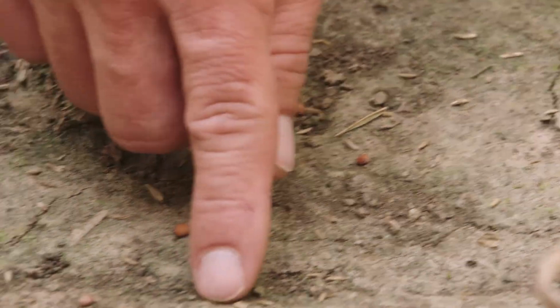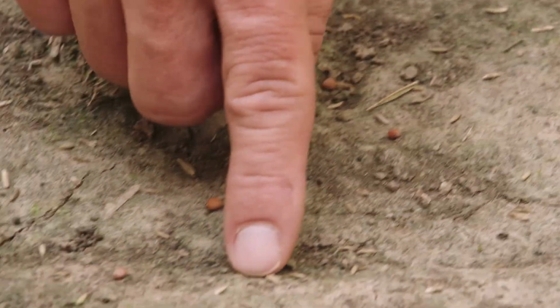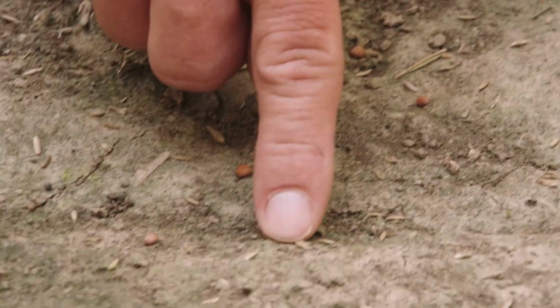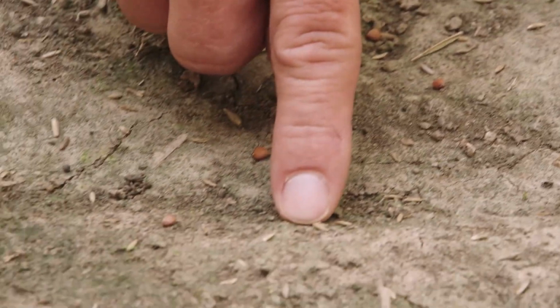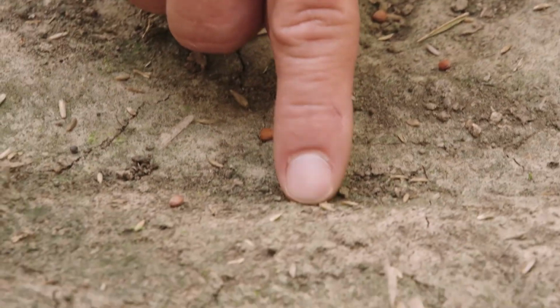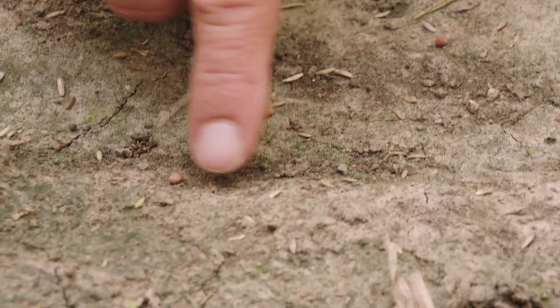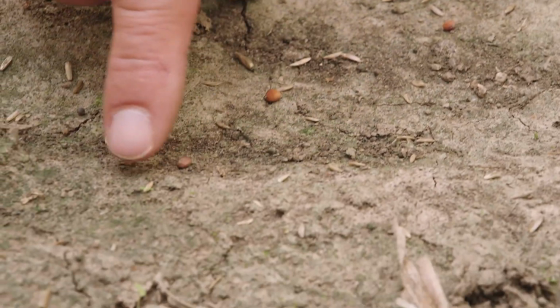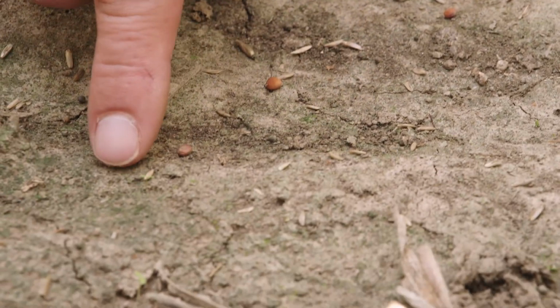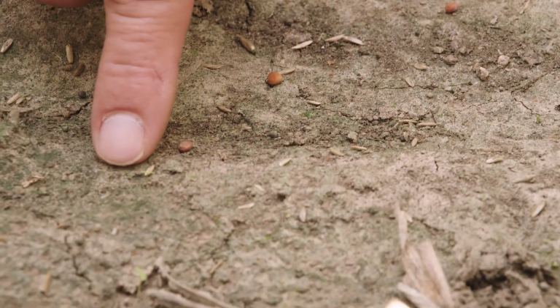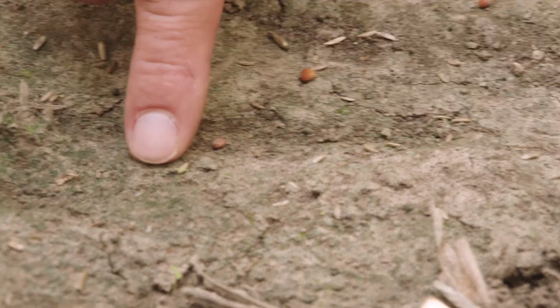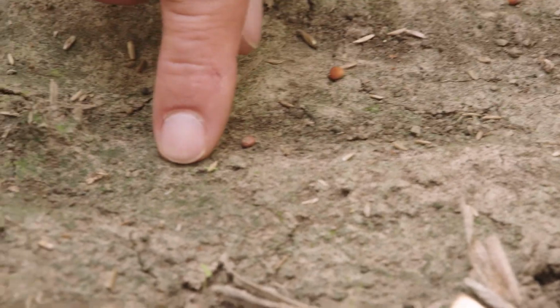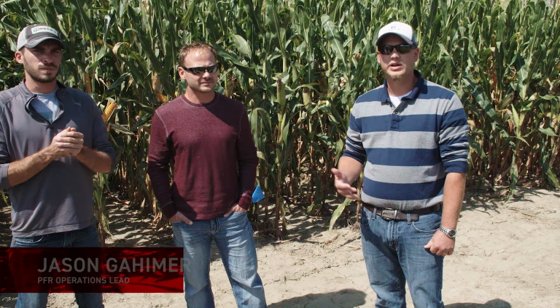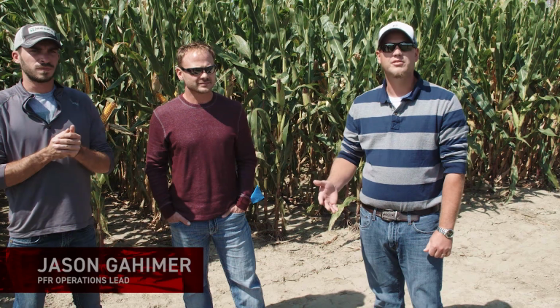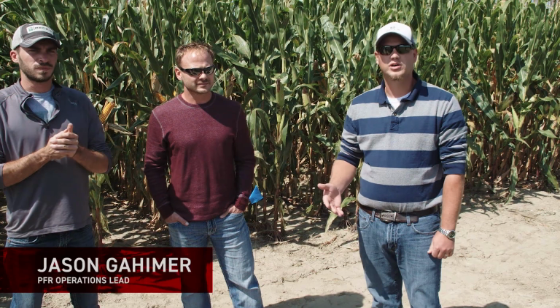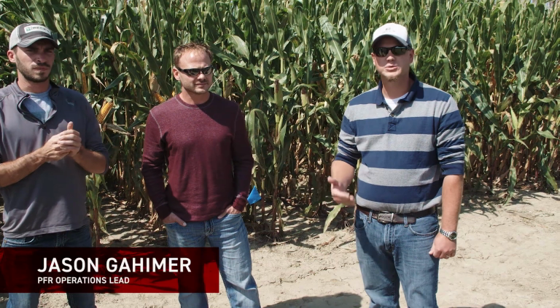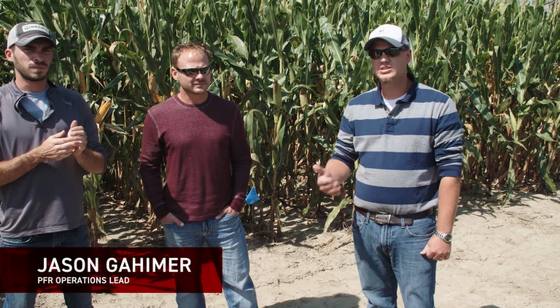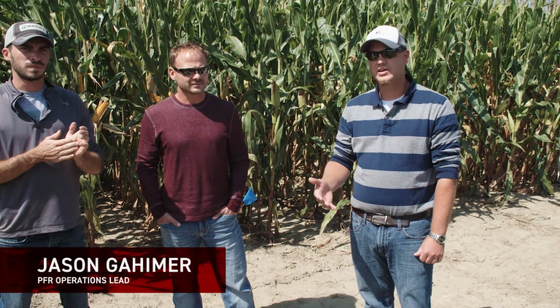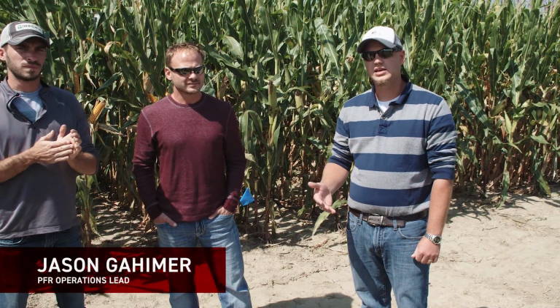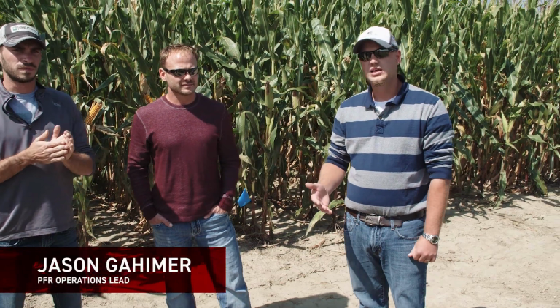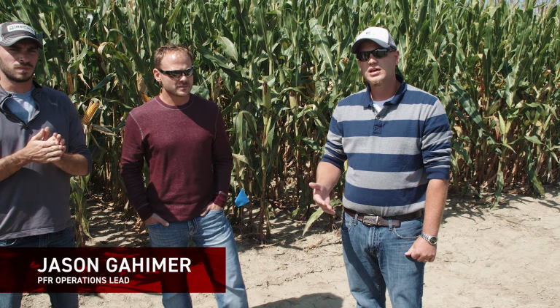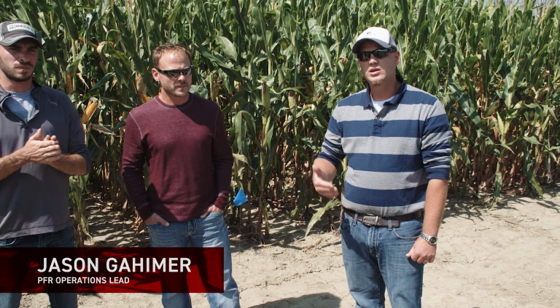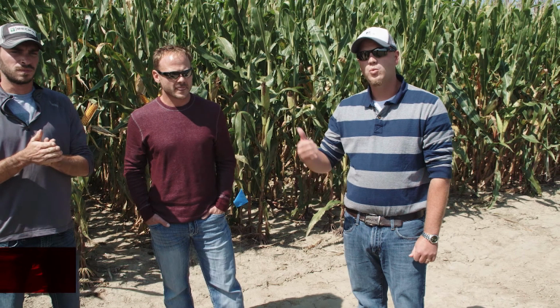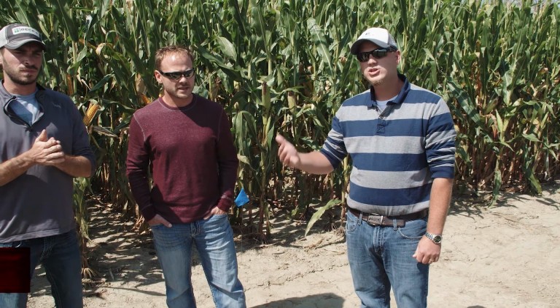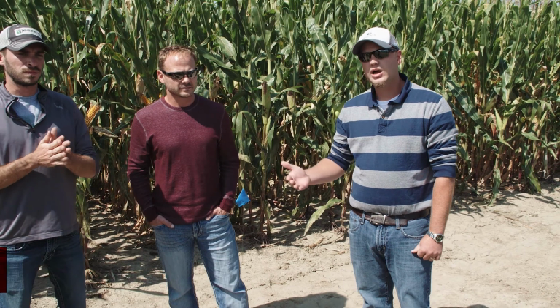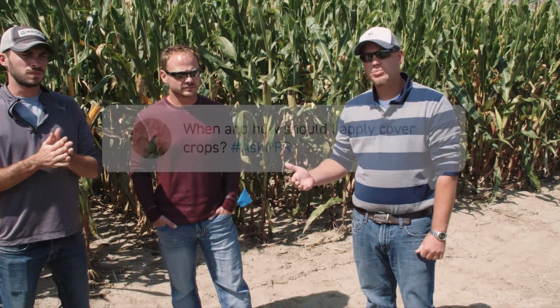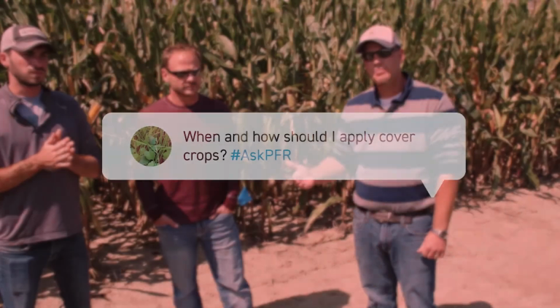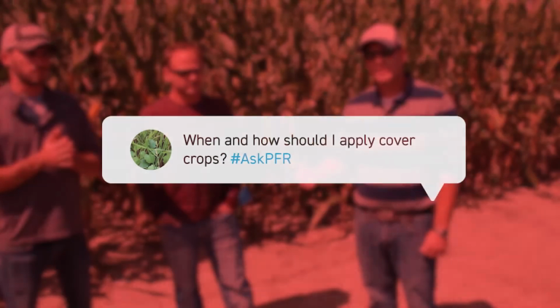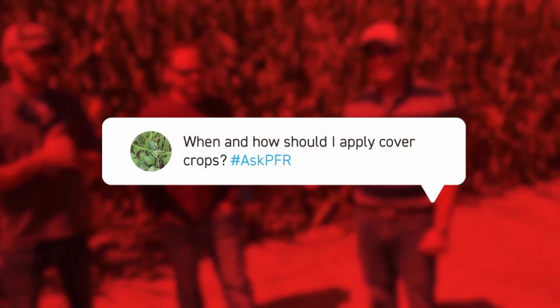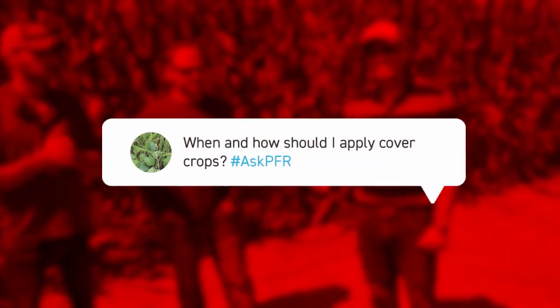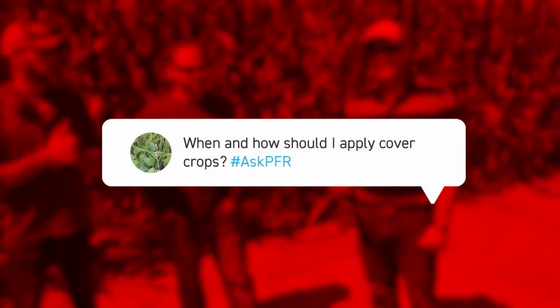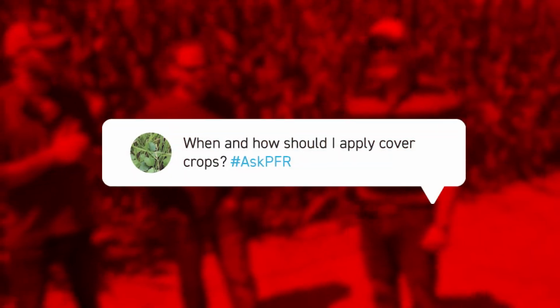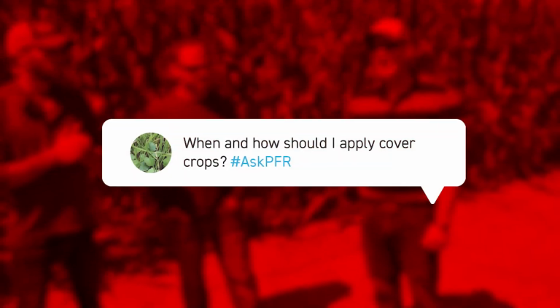We've got a lot of questions here over the last month regarding cover crops — specifically, when should I apply my cover crops and how?